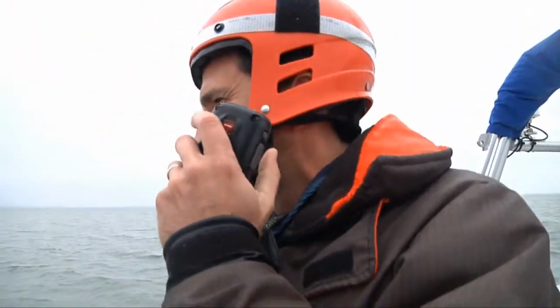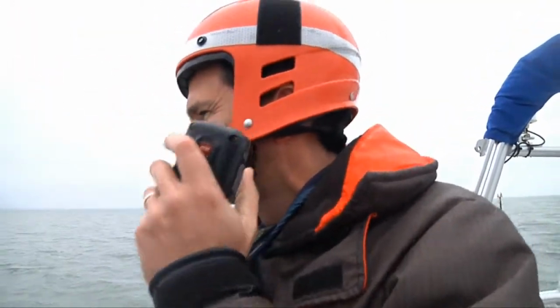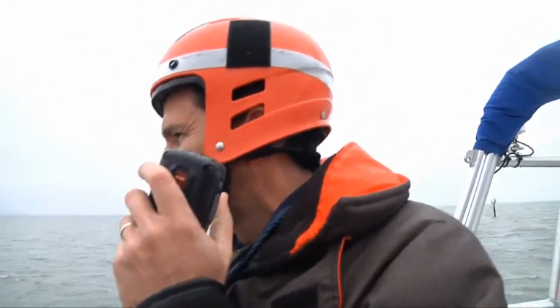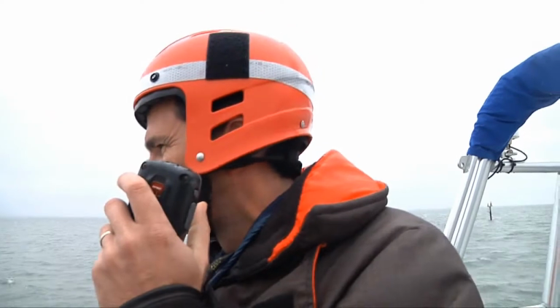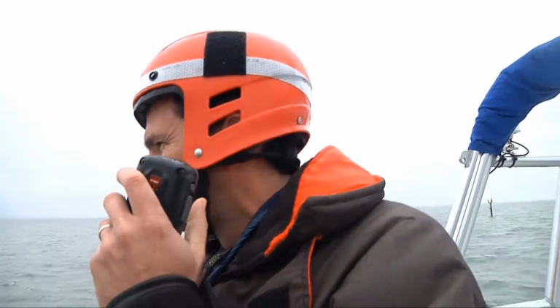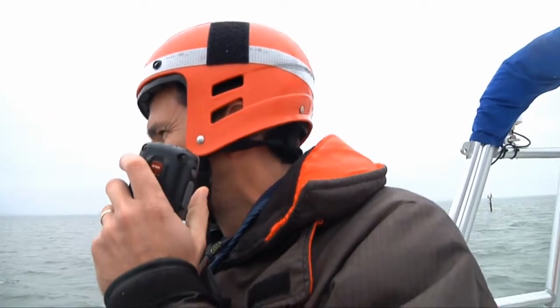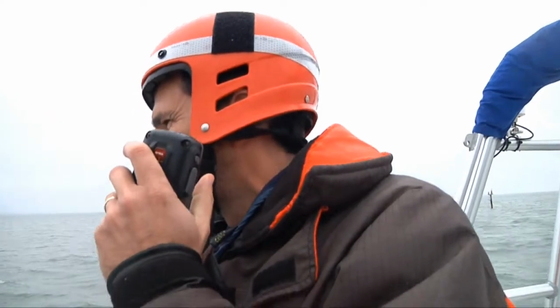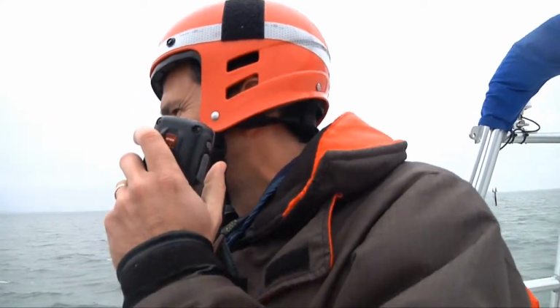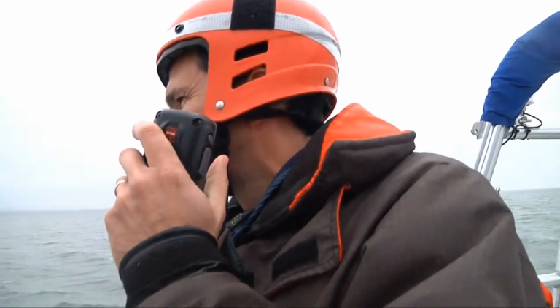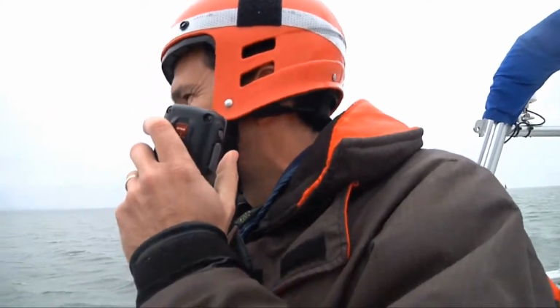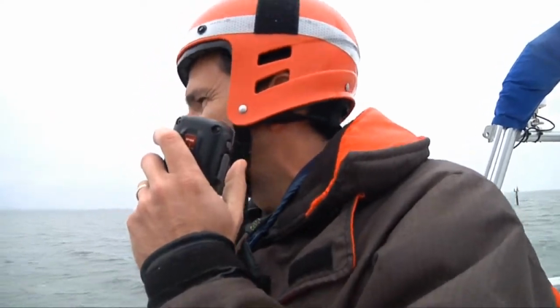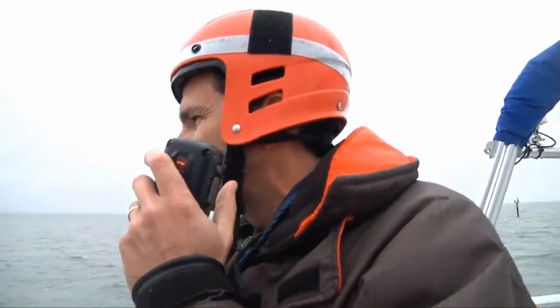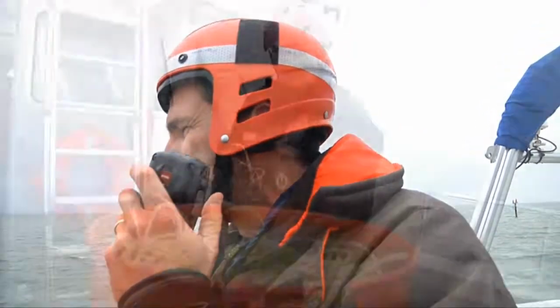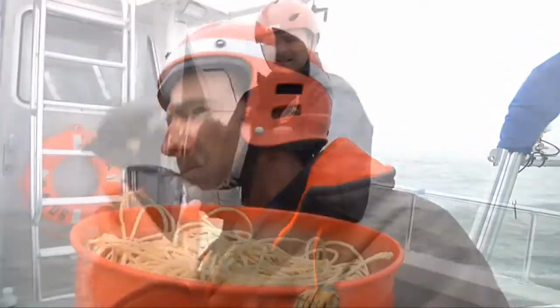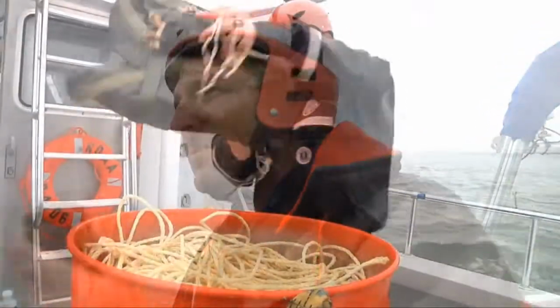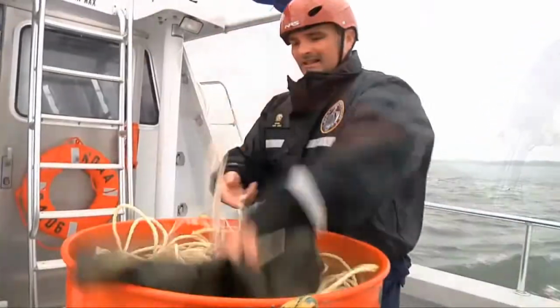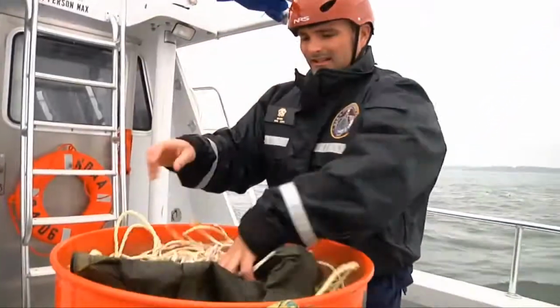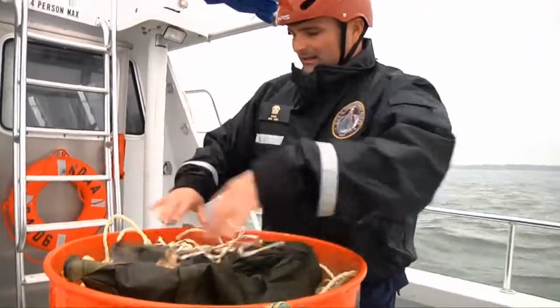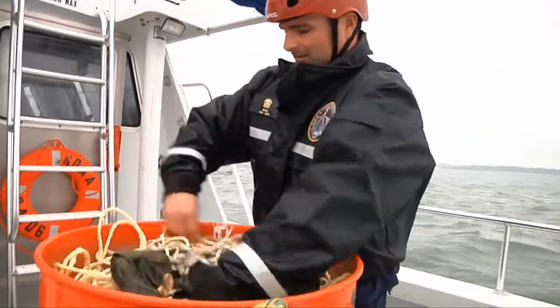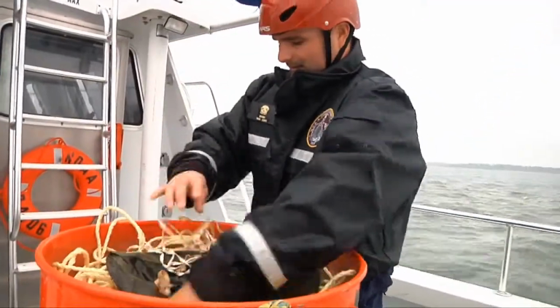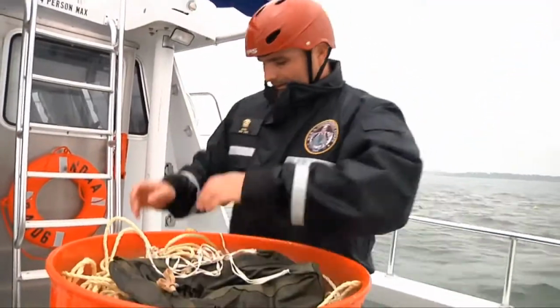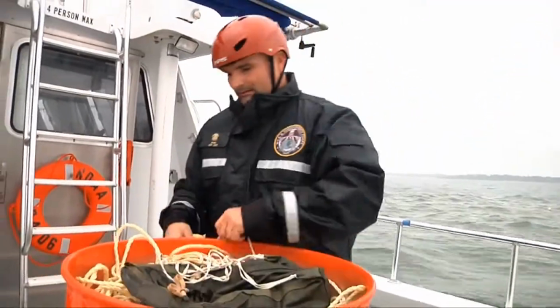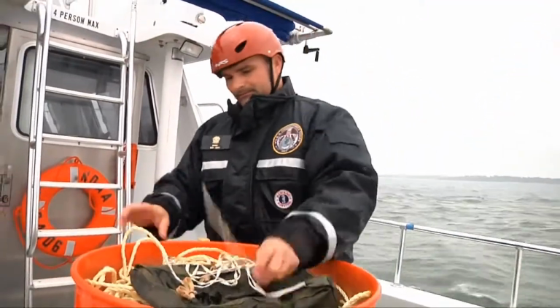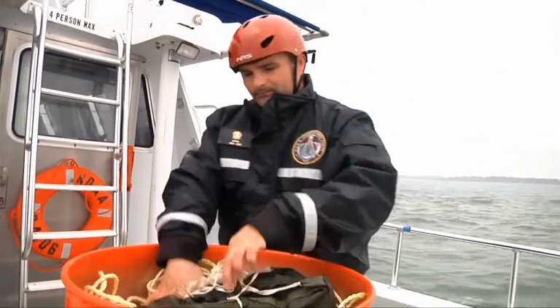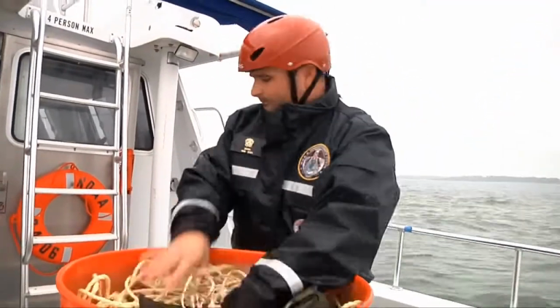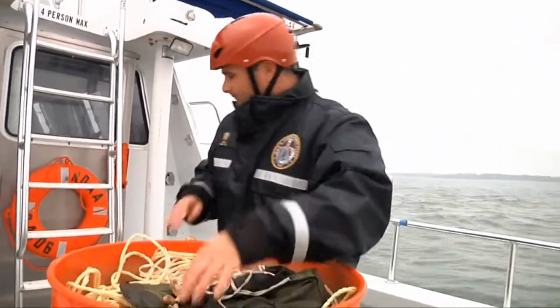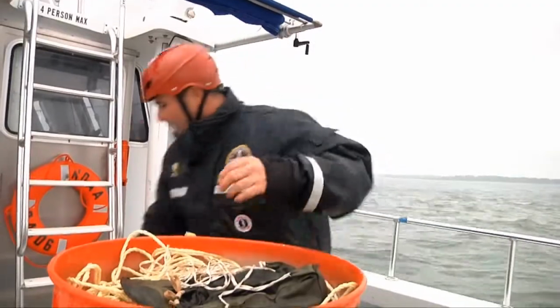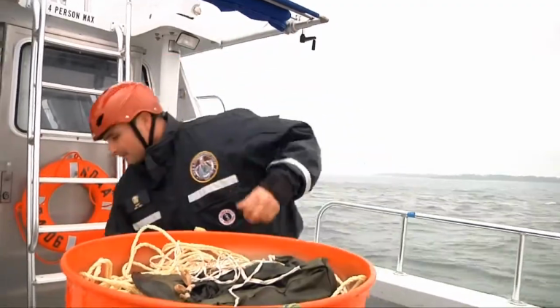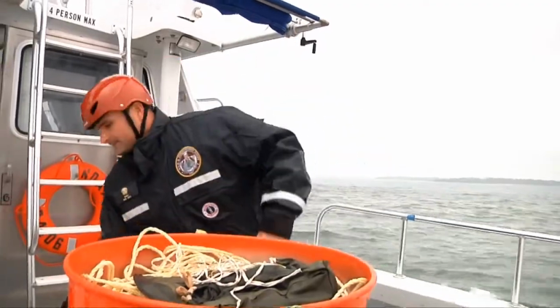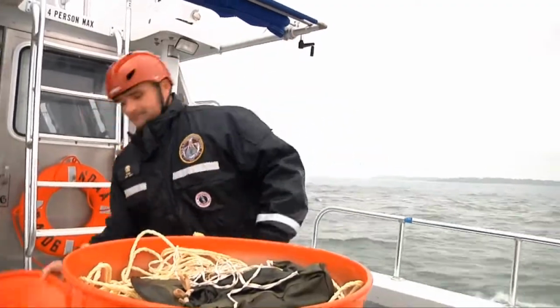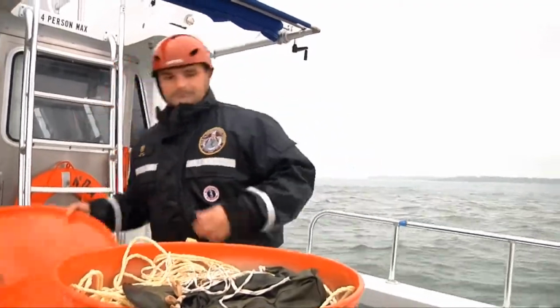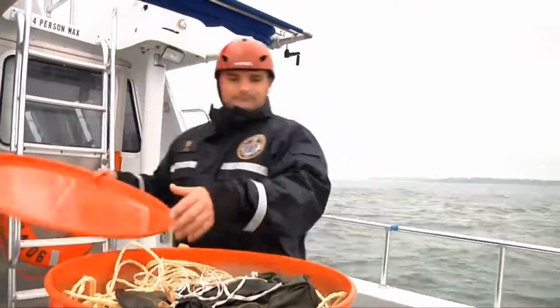This training serves an important purpose for the crew of the research vessel as well. It'll come in handy if anything goes wrong in the future.